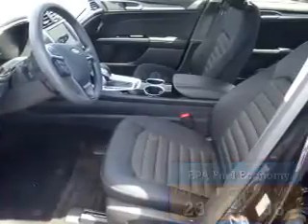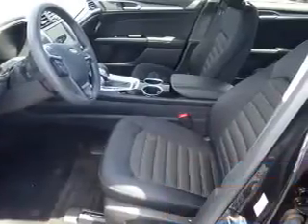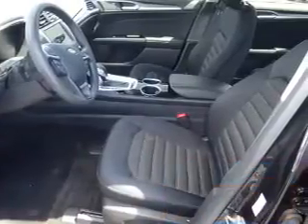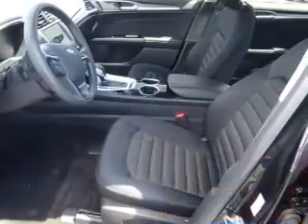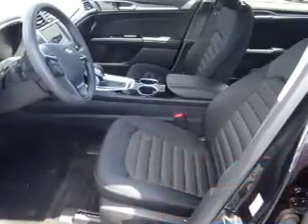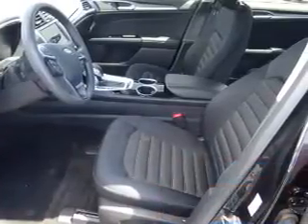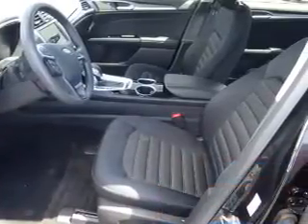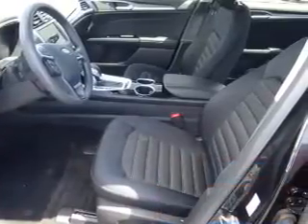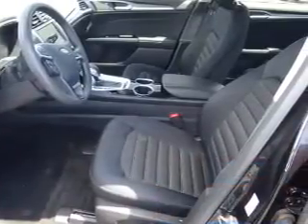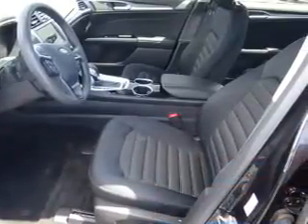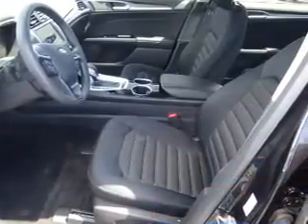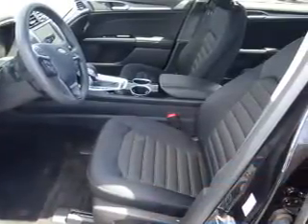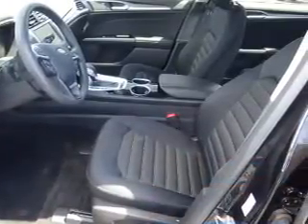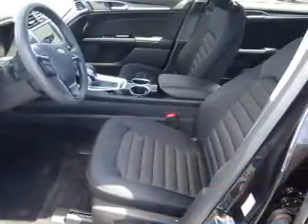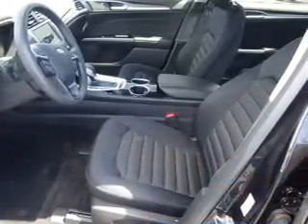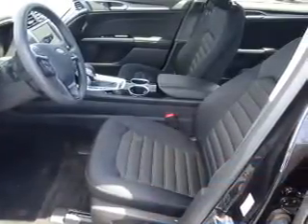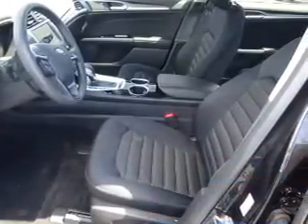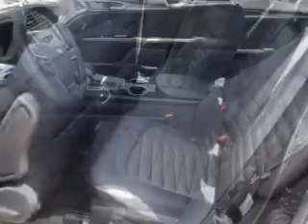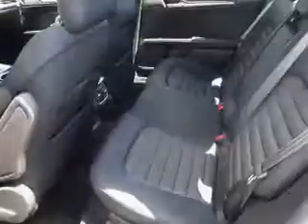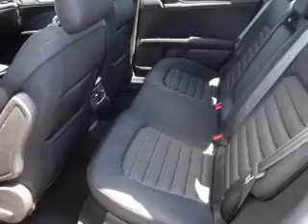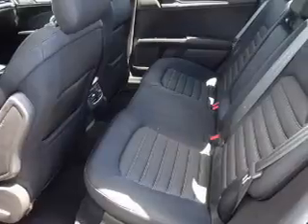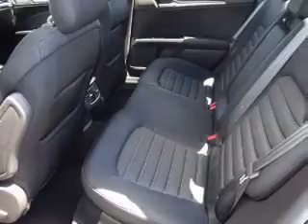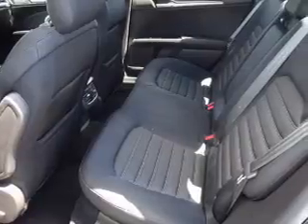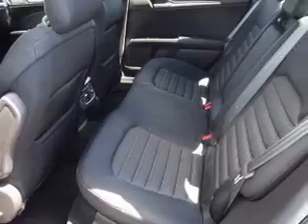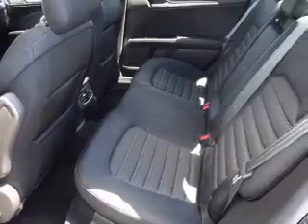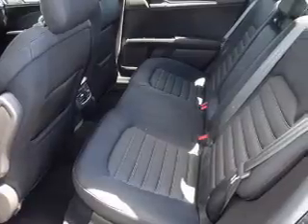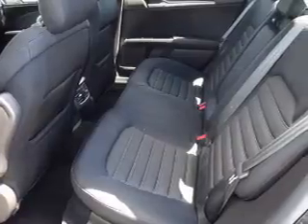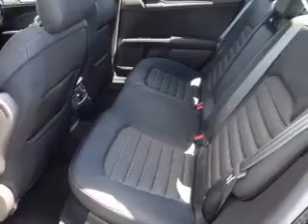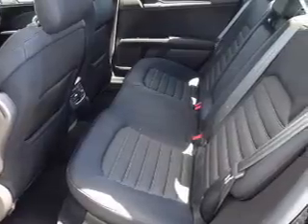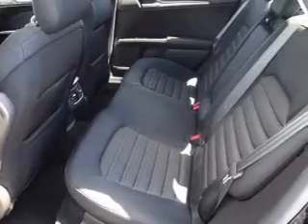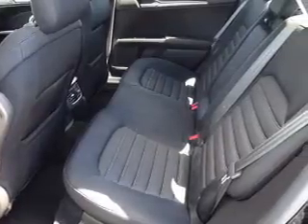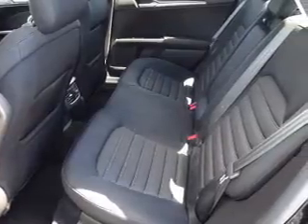The features include alloy rims, keyless entry, heated outside mirrors, and anti-lock brakes.